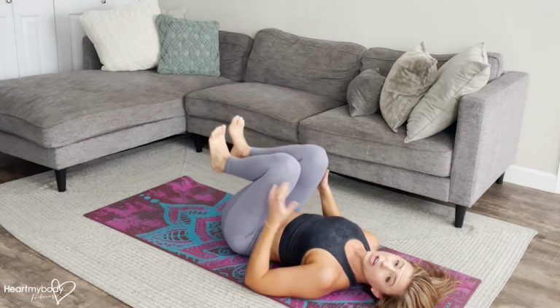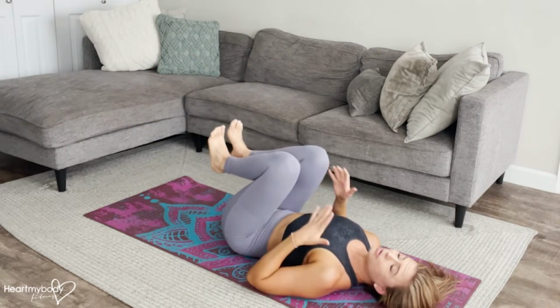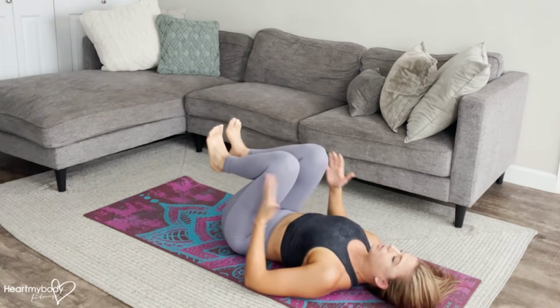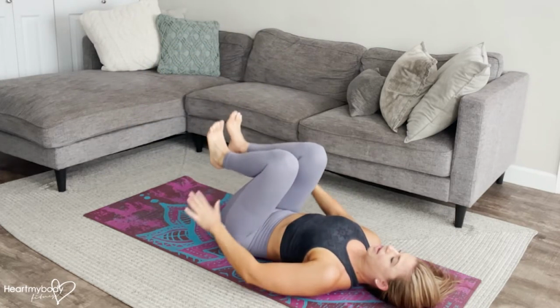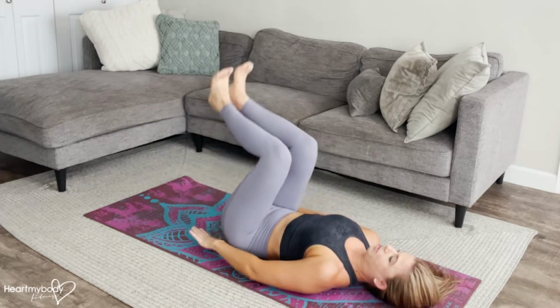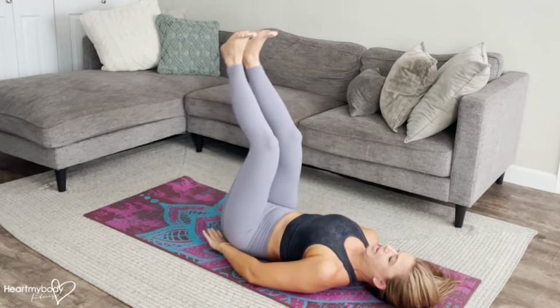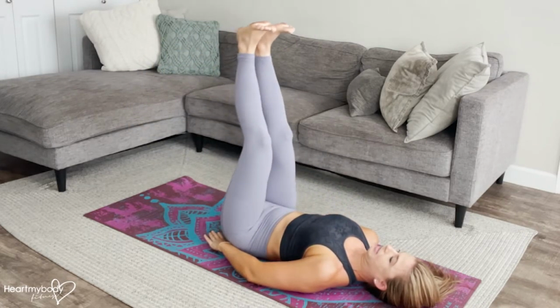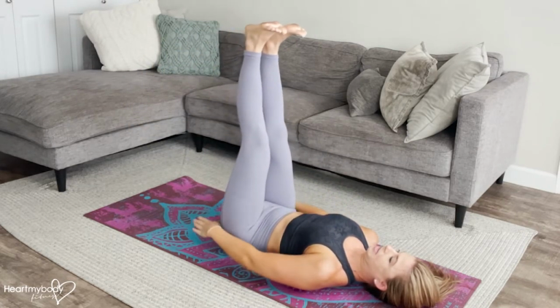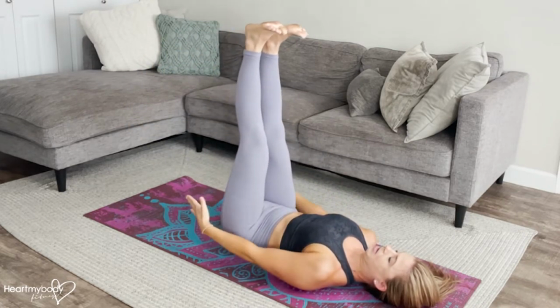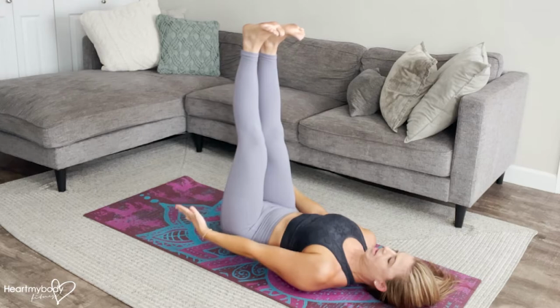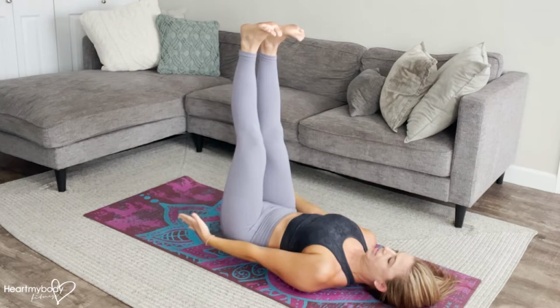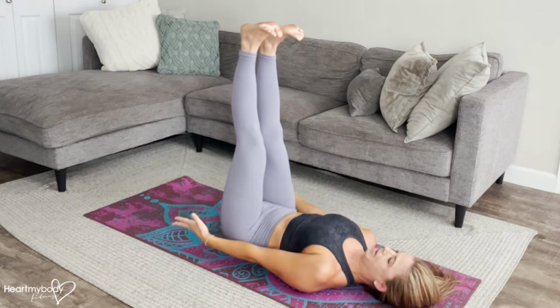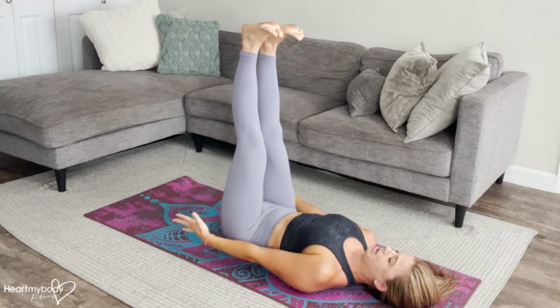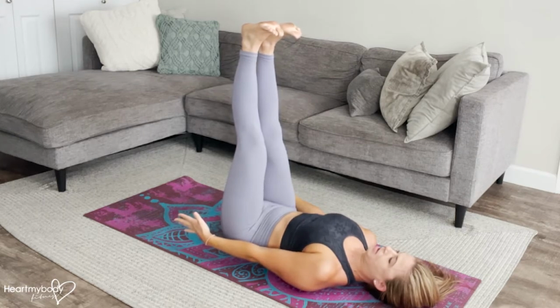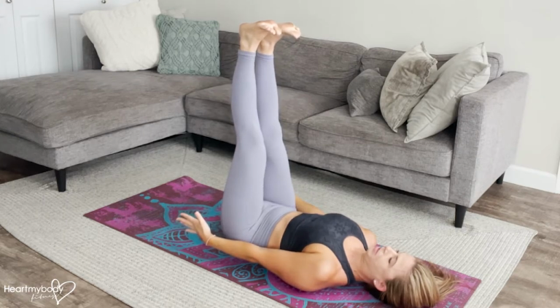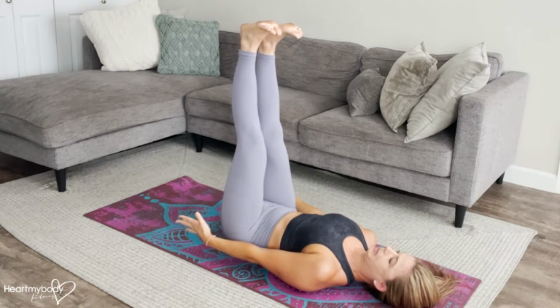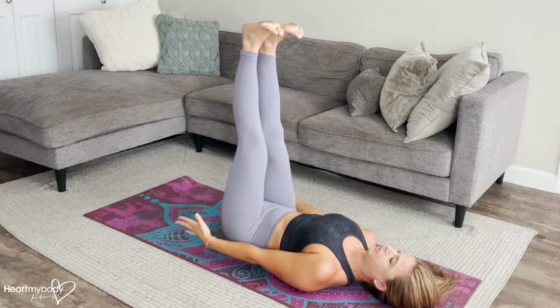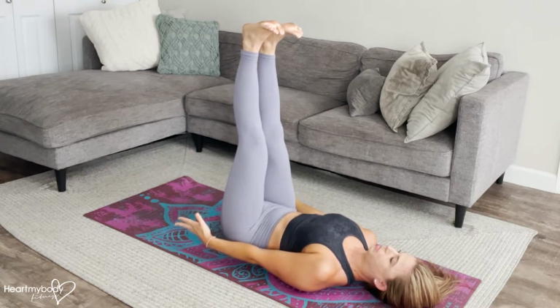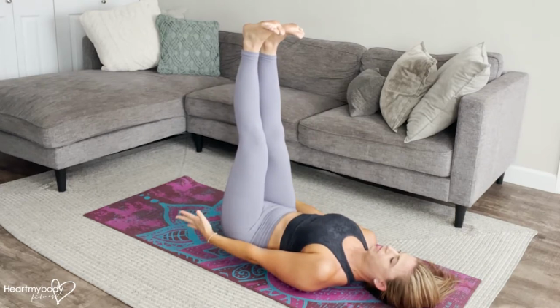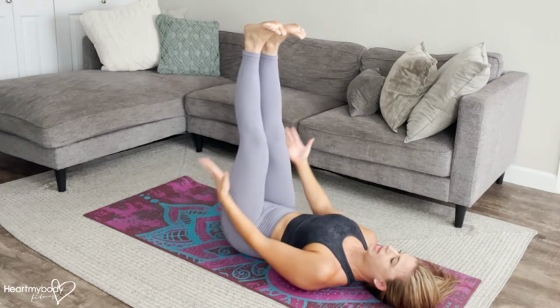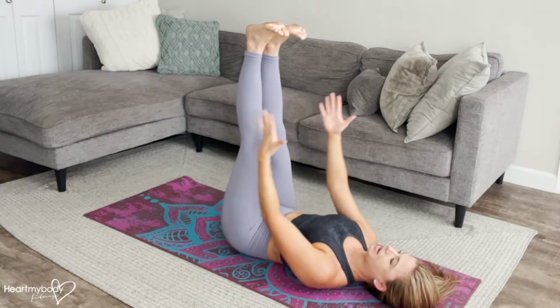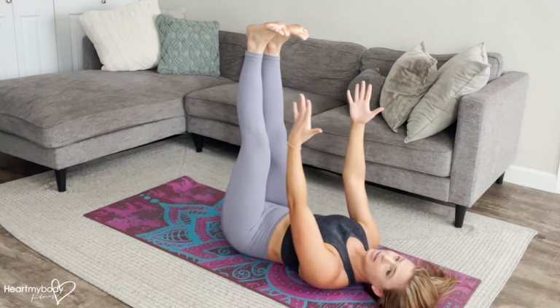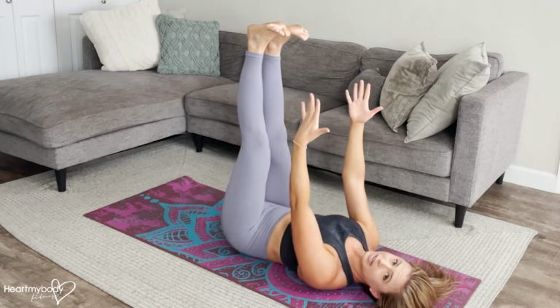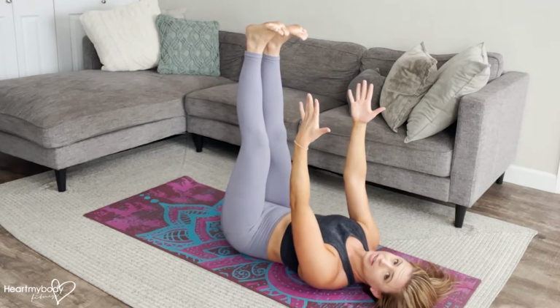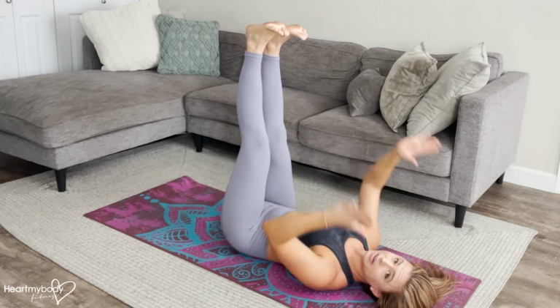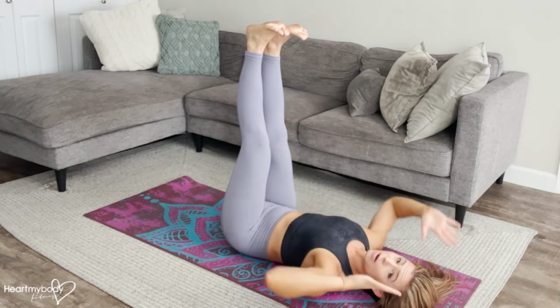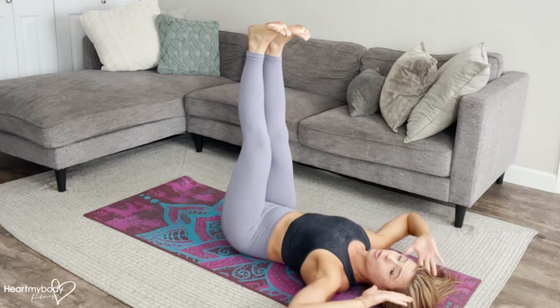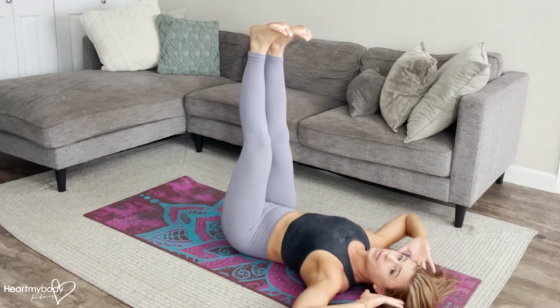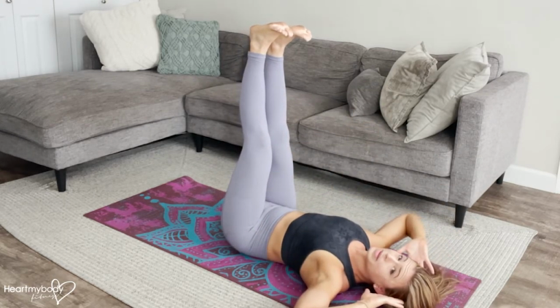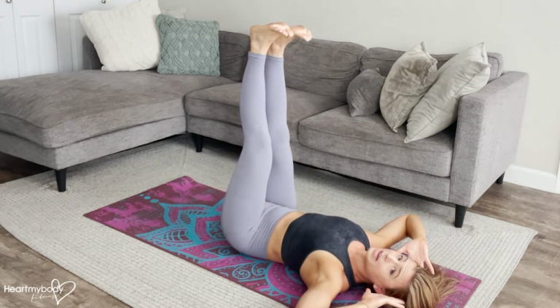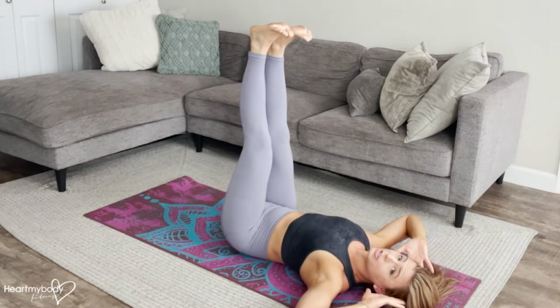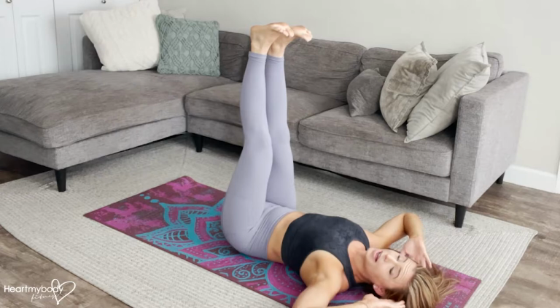You can also have your hands on the outside of your hips if you prefer that, or even behind your head.